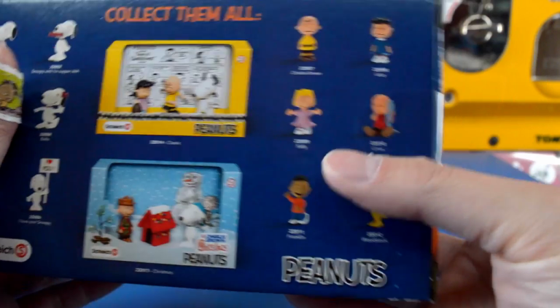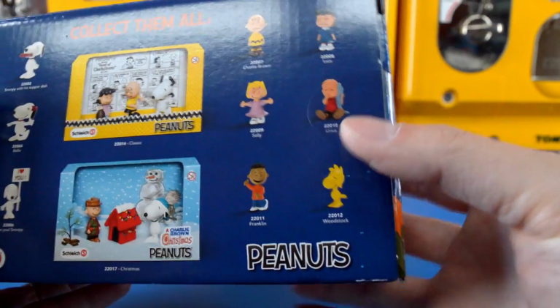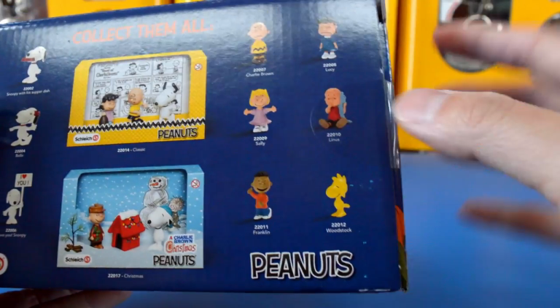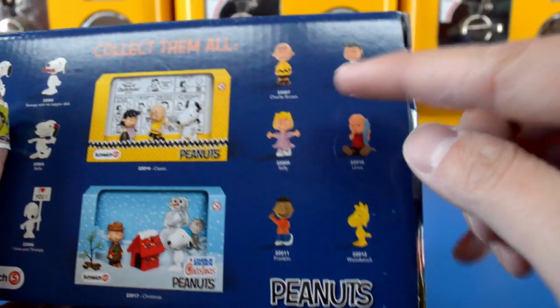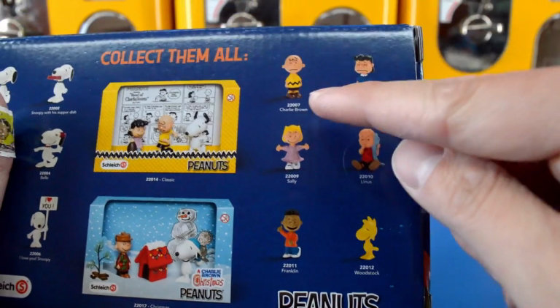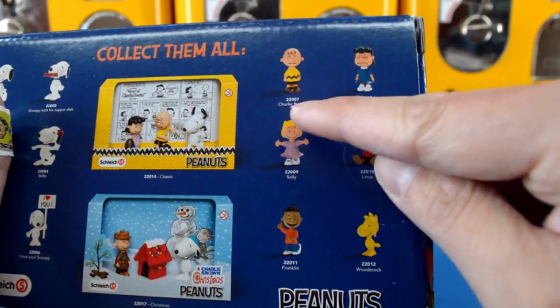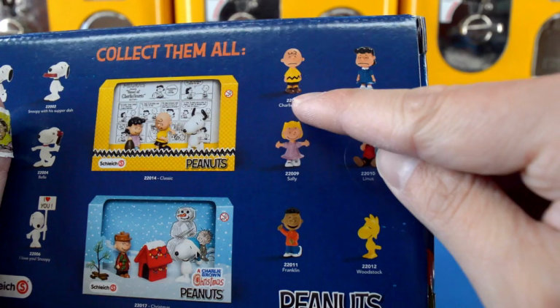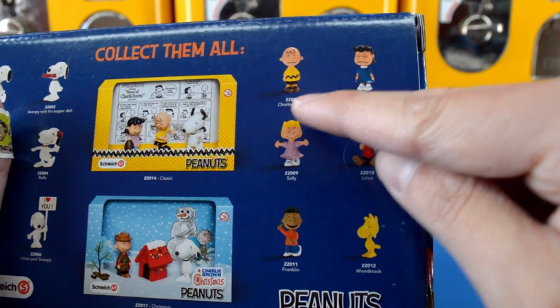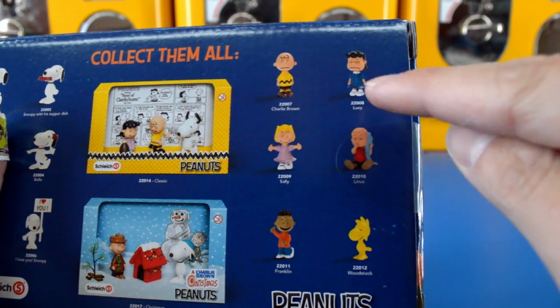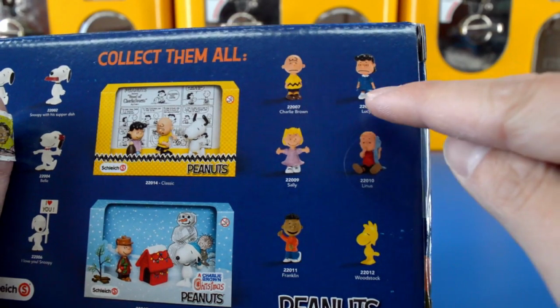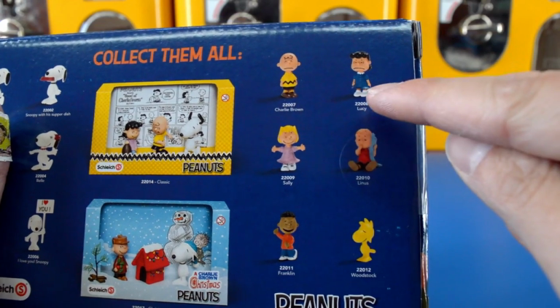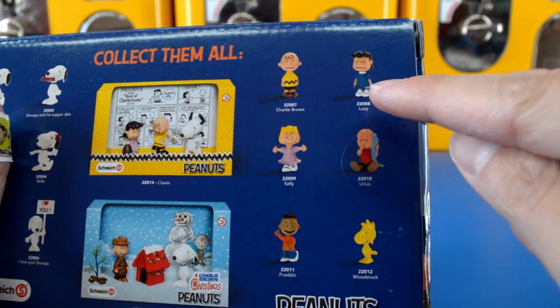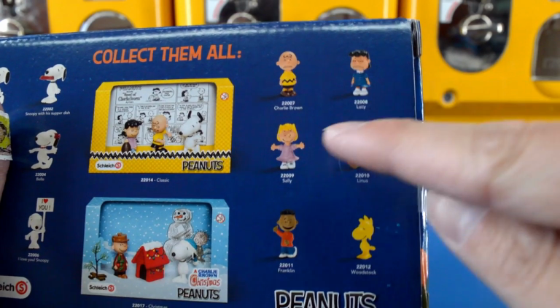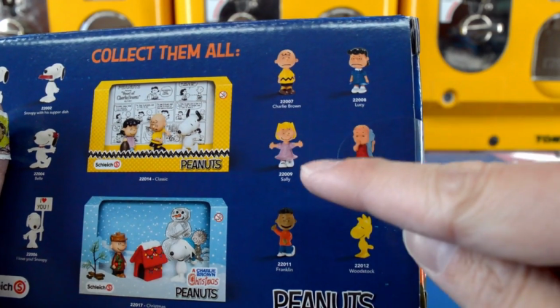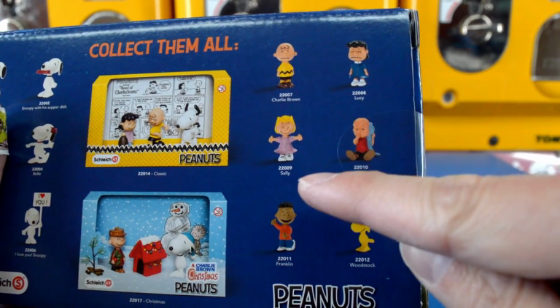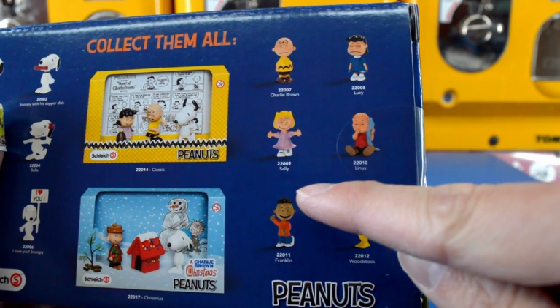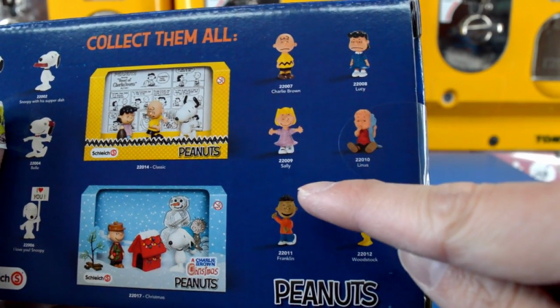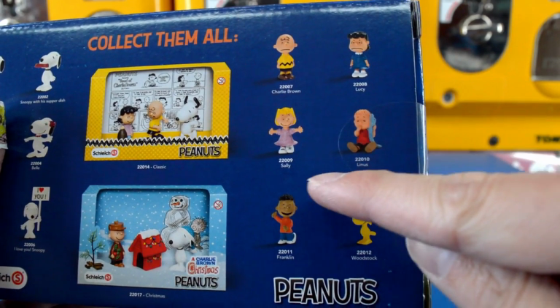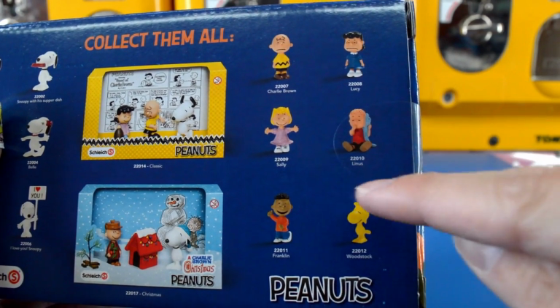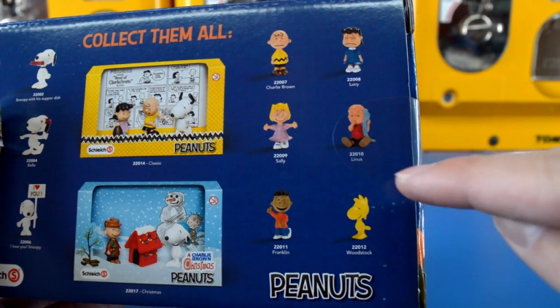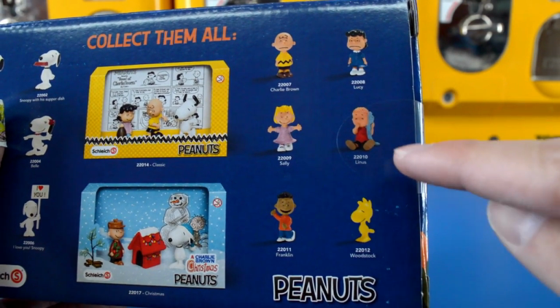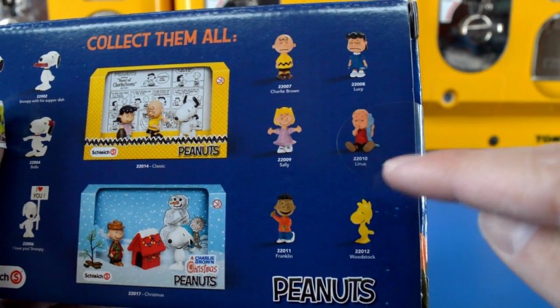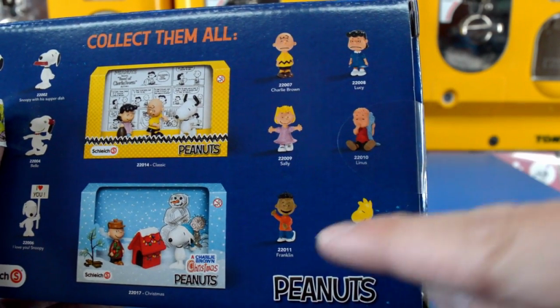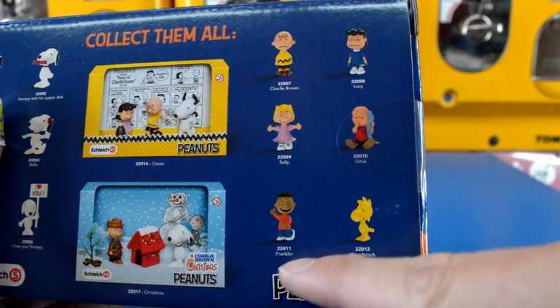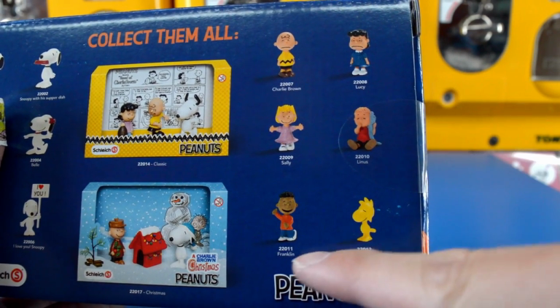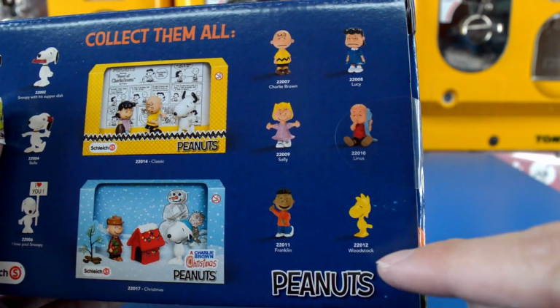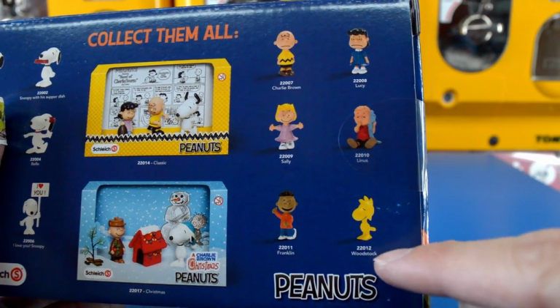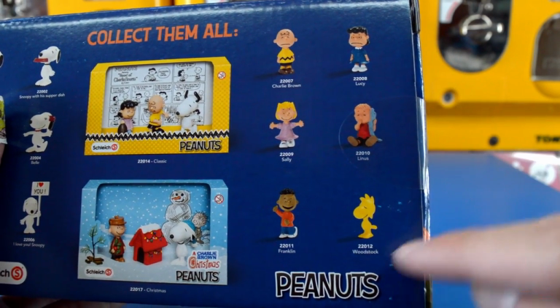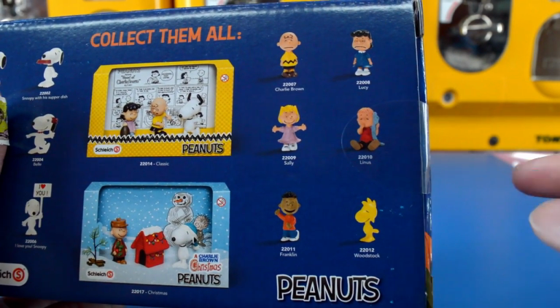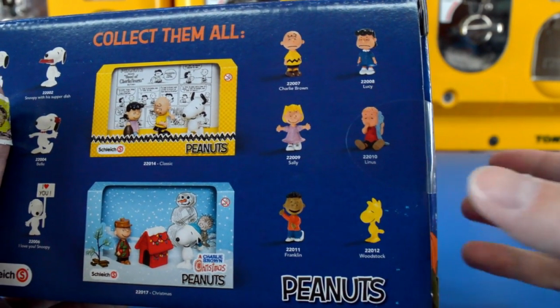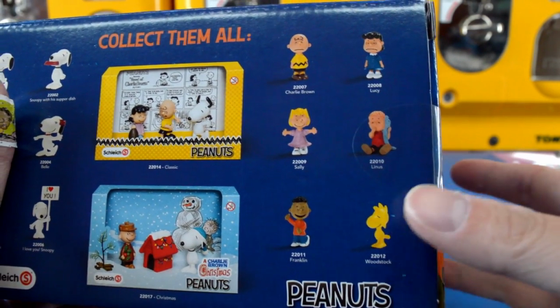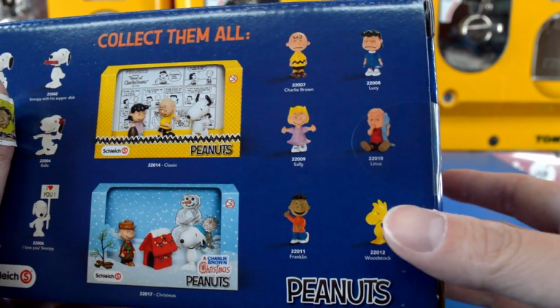And then over here we have Charlie Brown, Lucy, Sally, Linus, Franklin, and Woodstock.